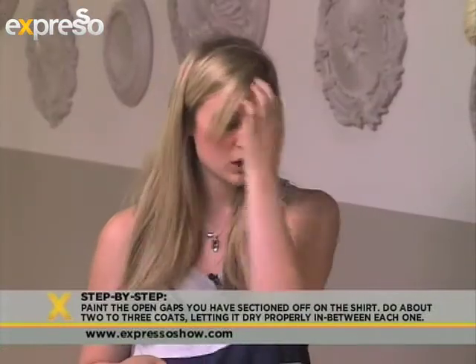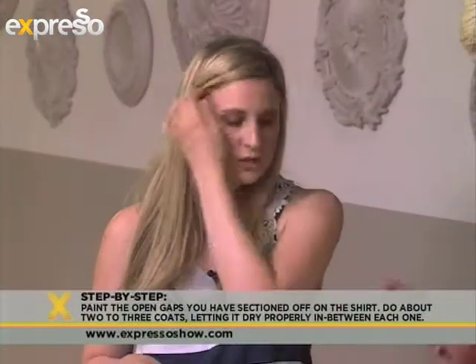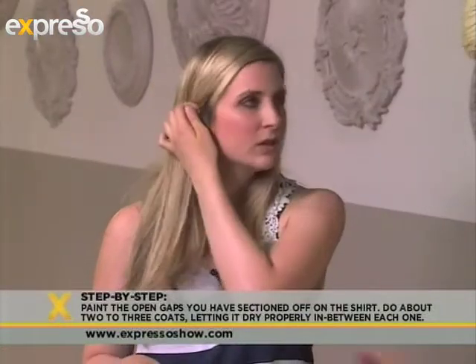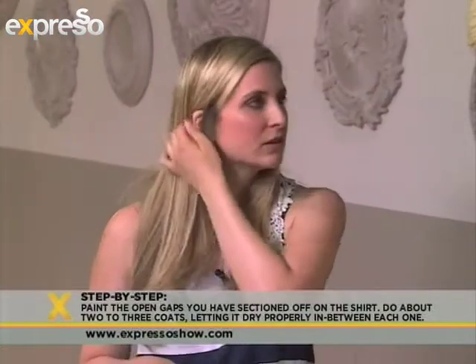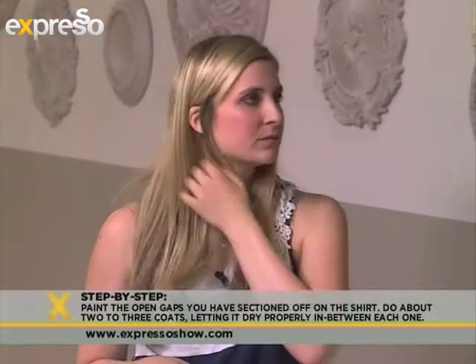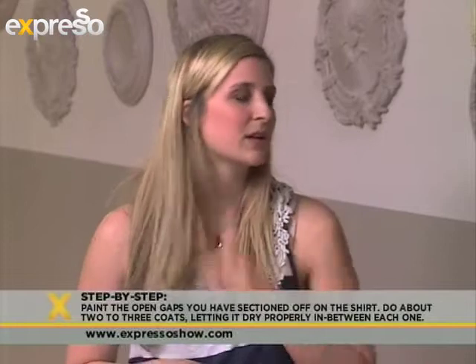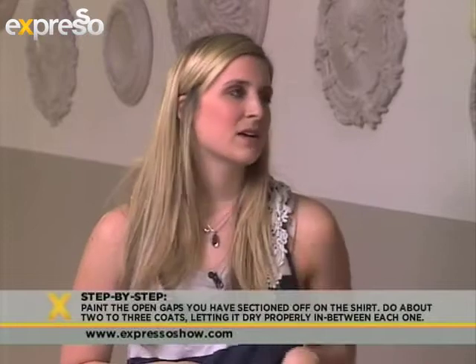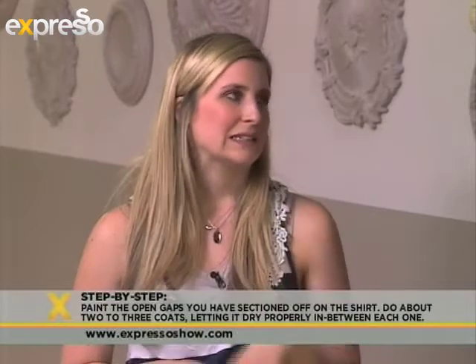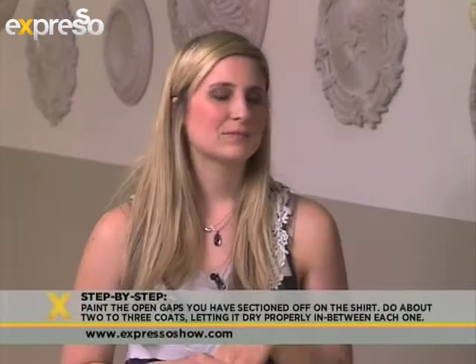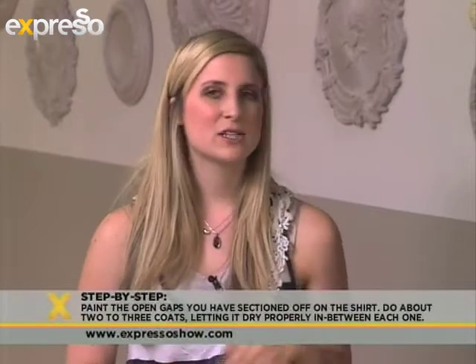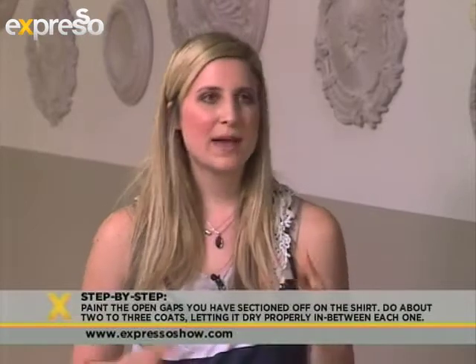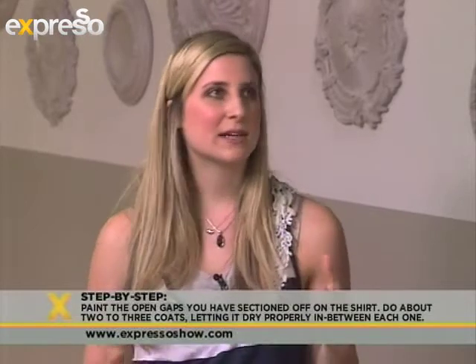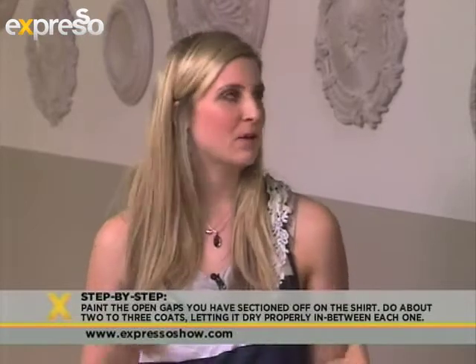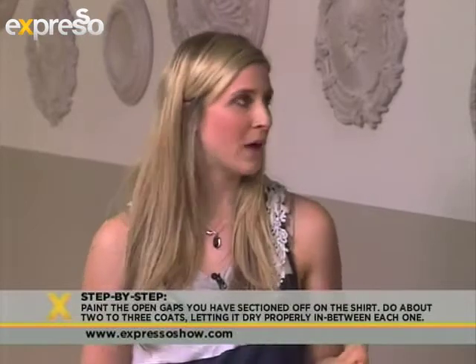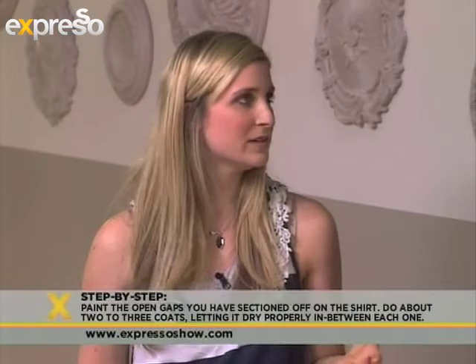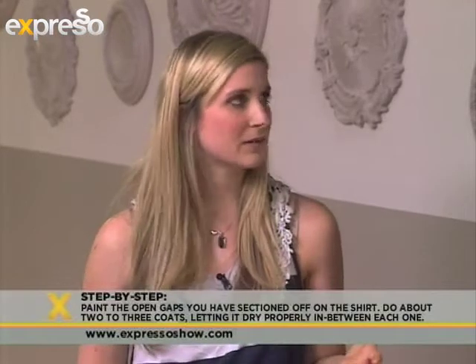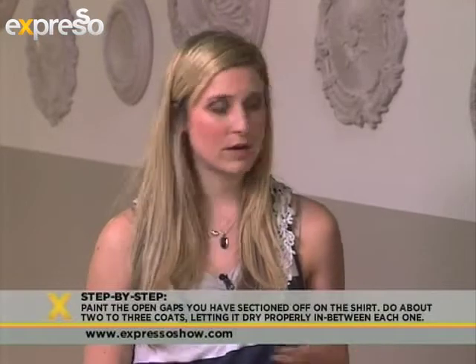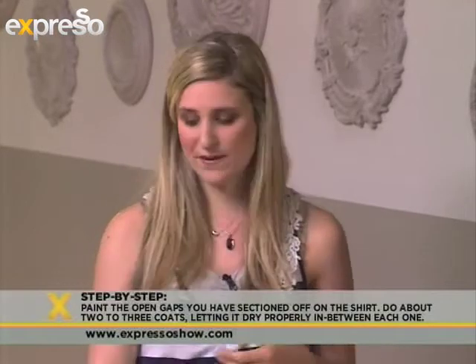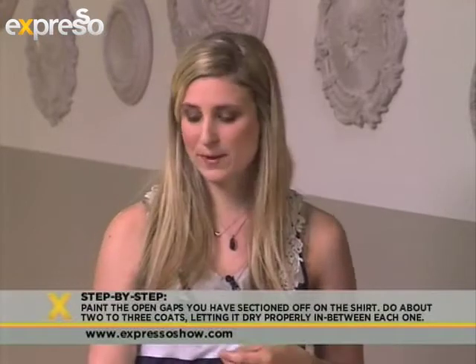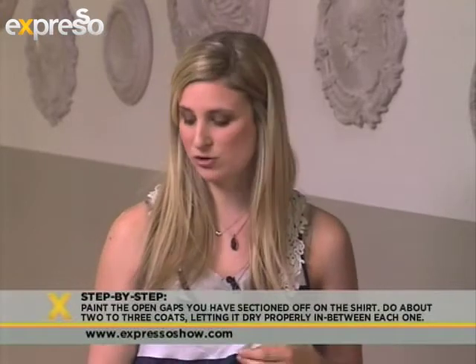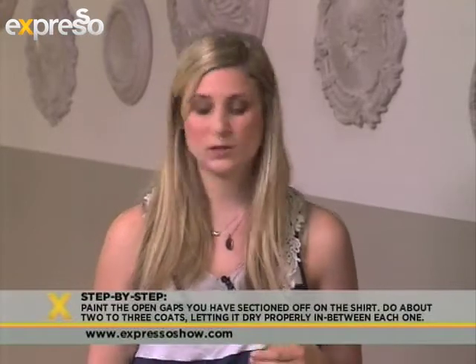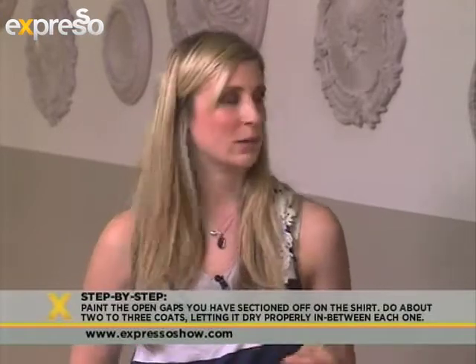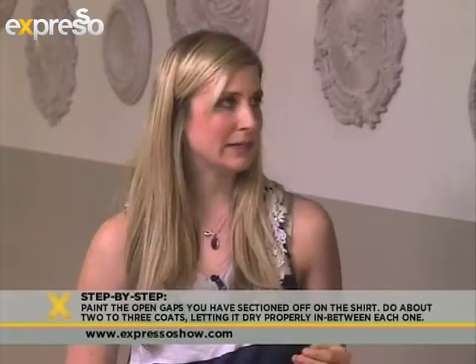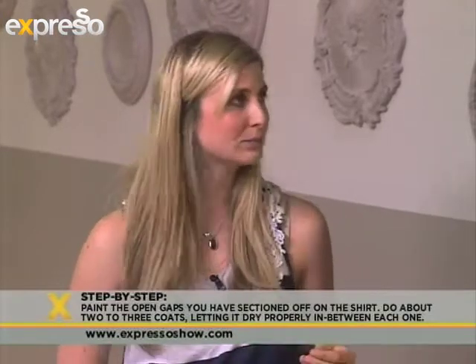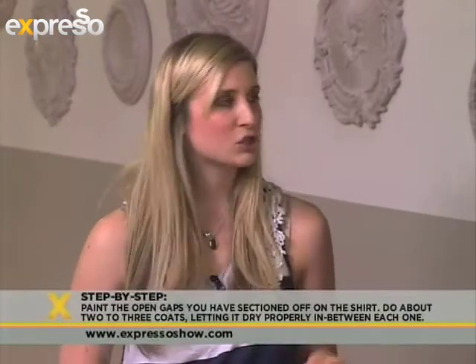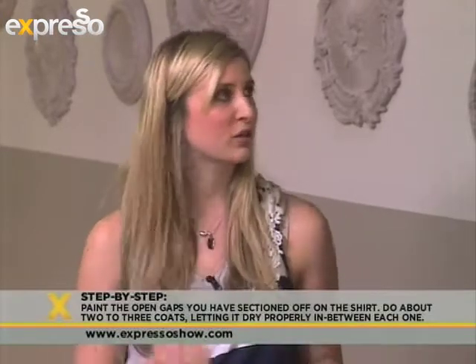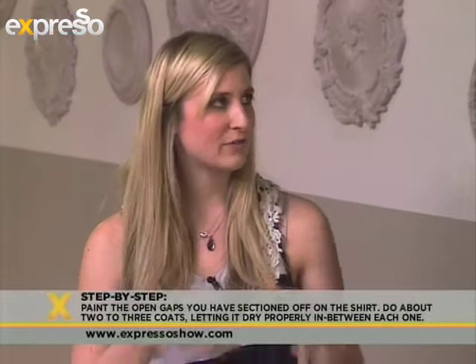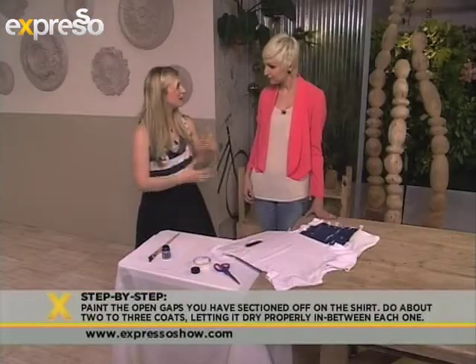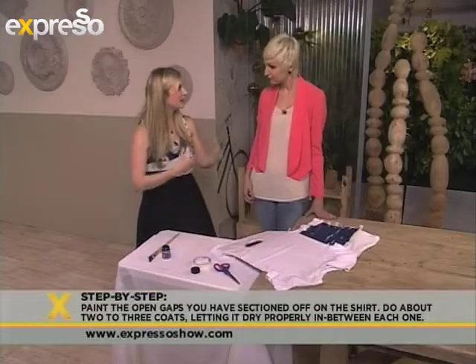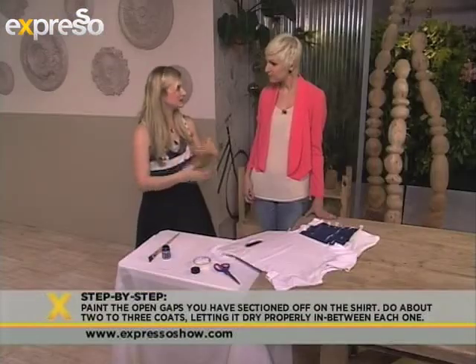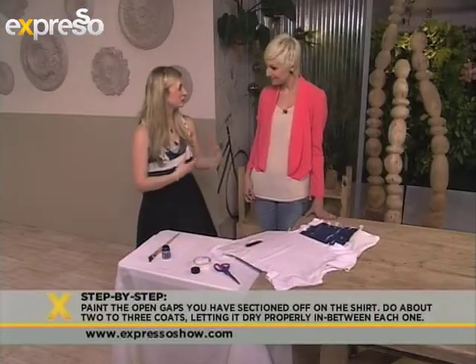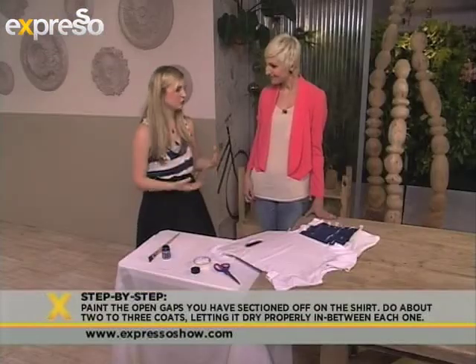How long do you wait for it to dry? It depends — a couple of hours. Fabric paint dries quite quickly, so you'll just have to play and see as you go.